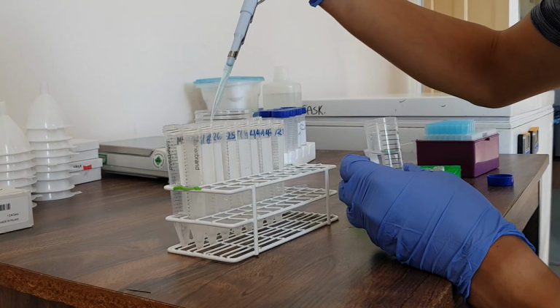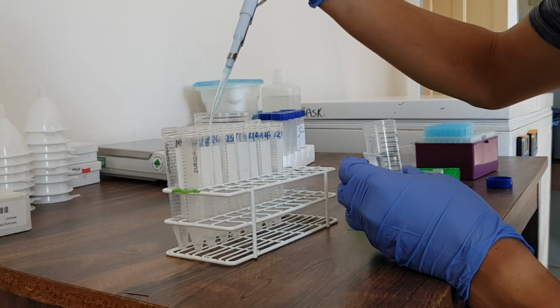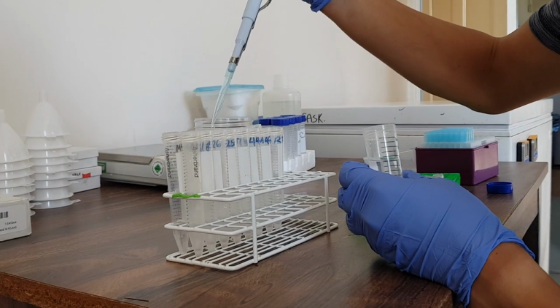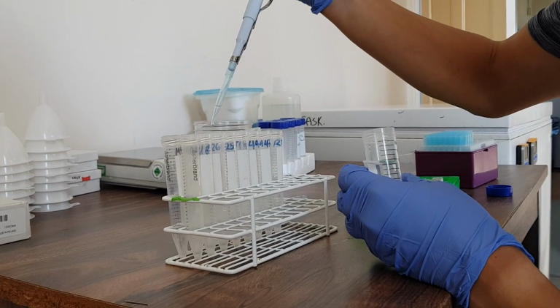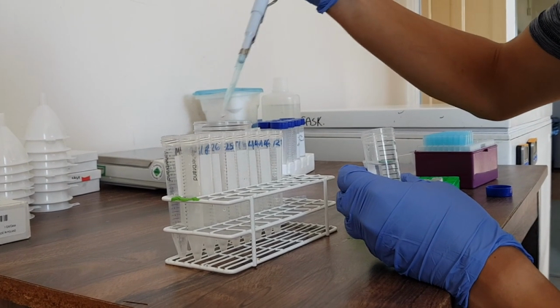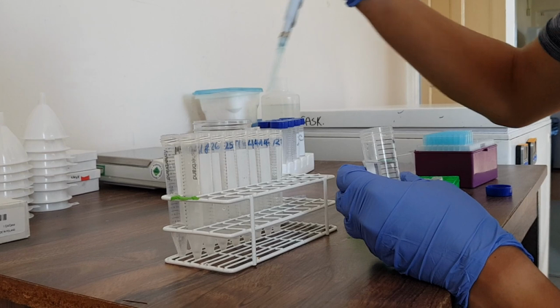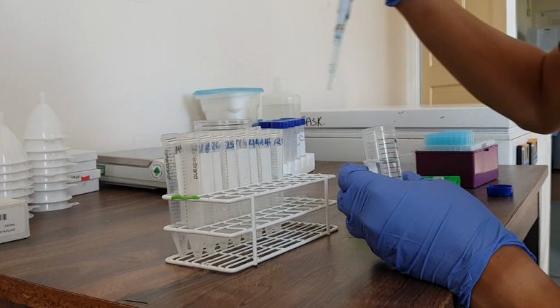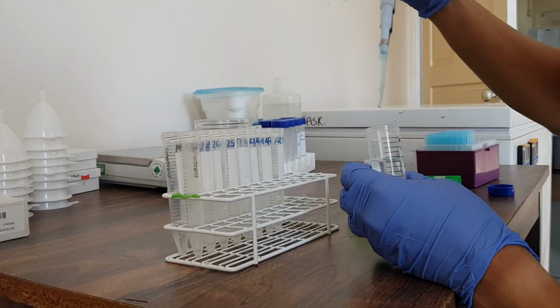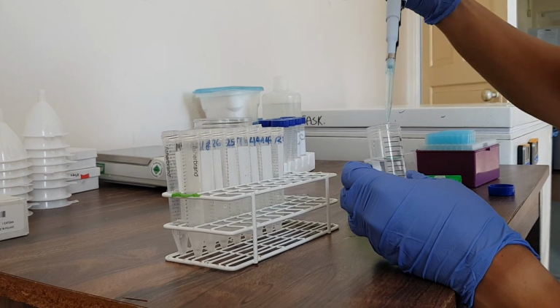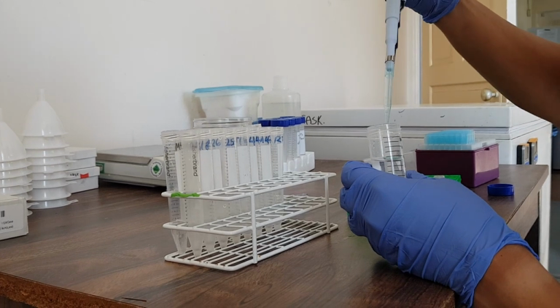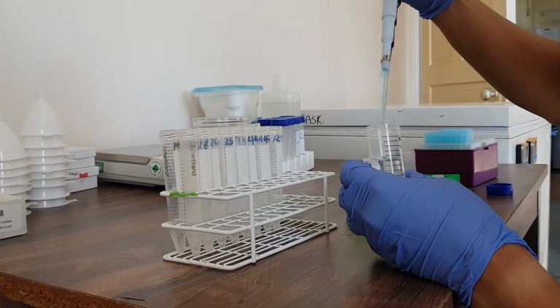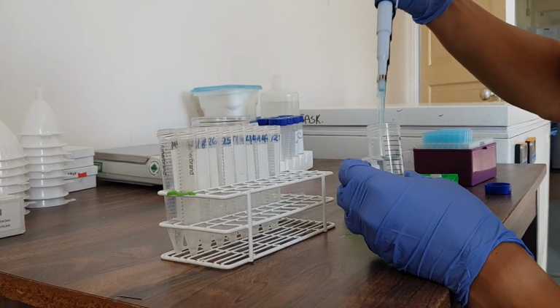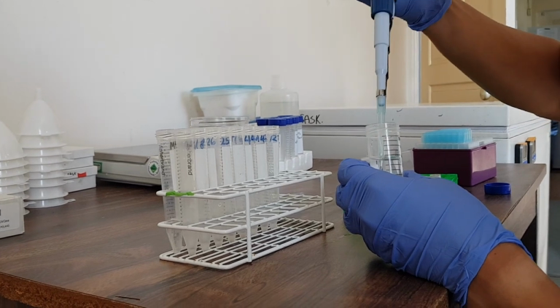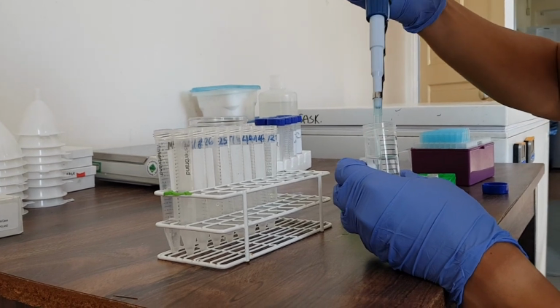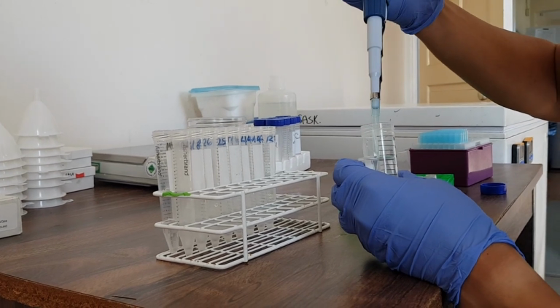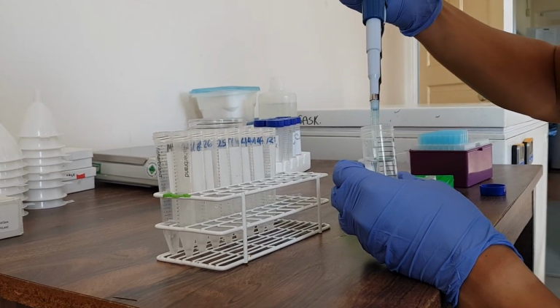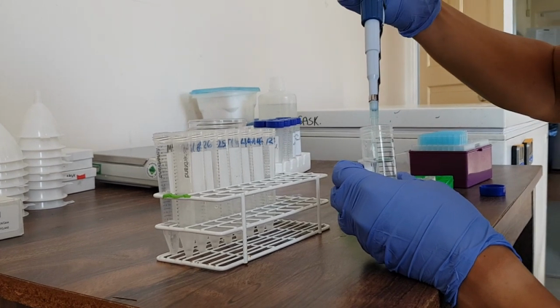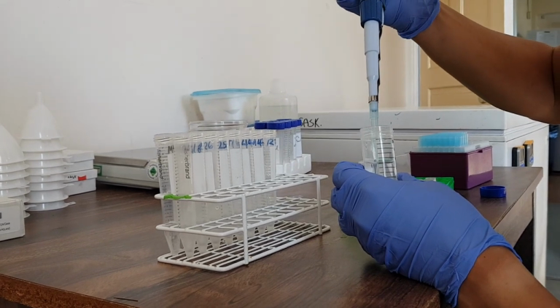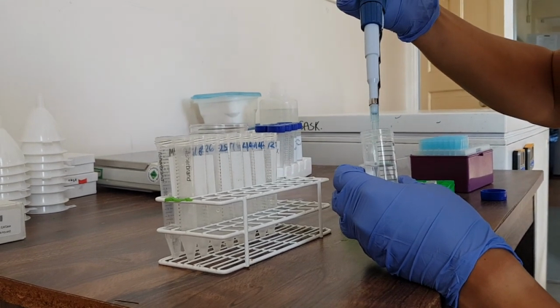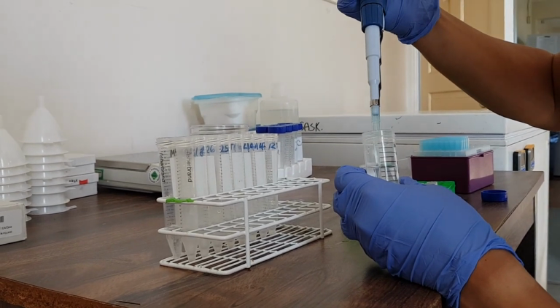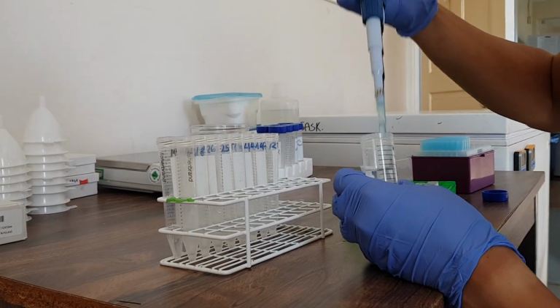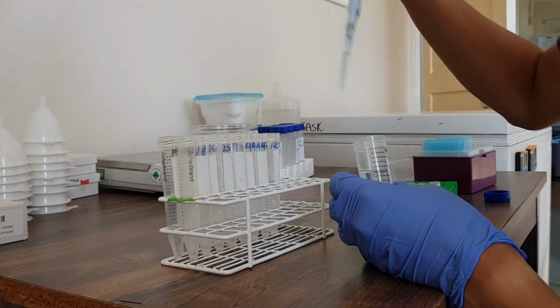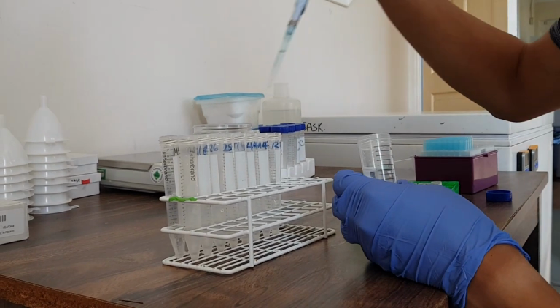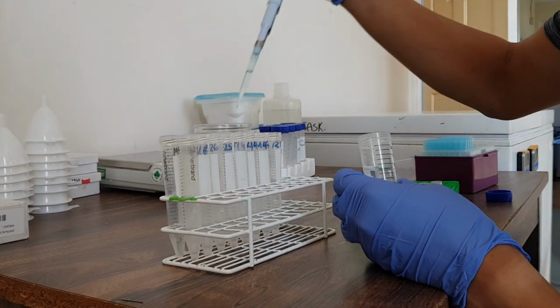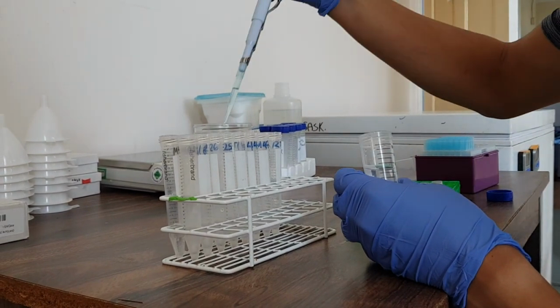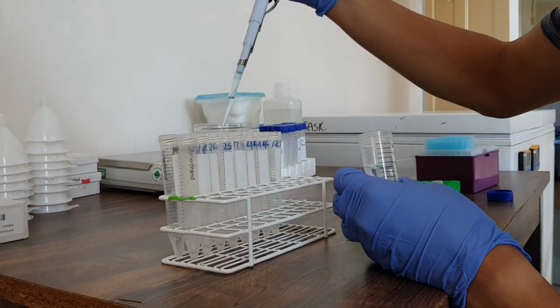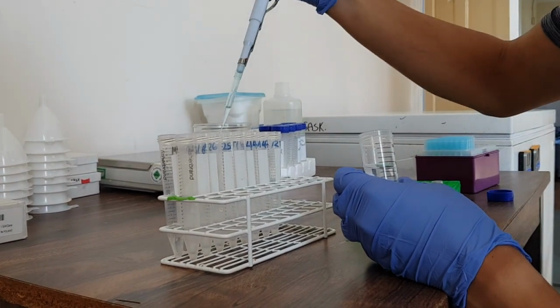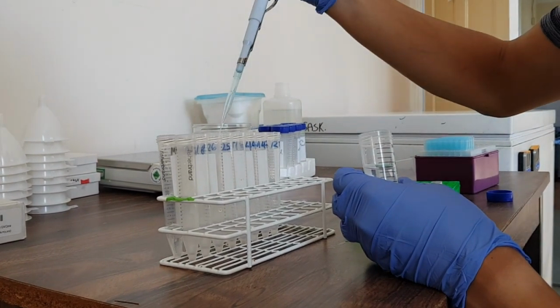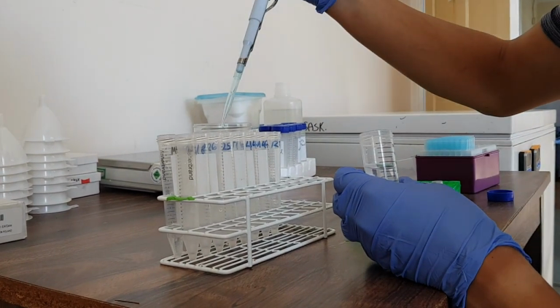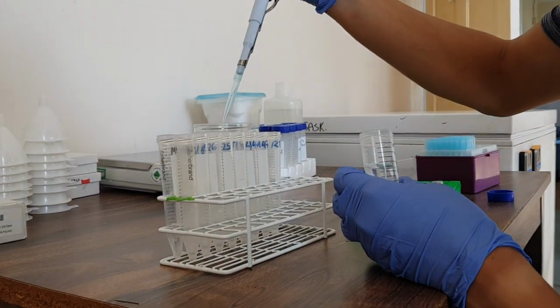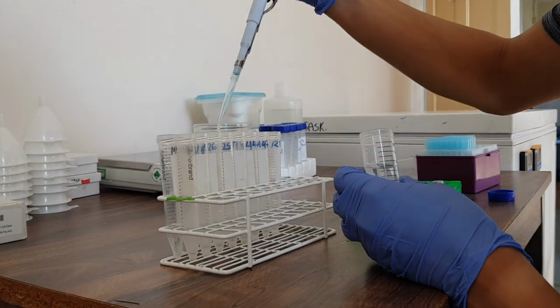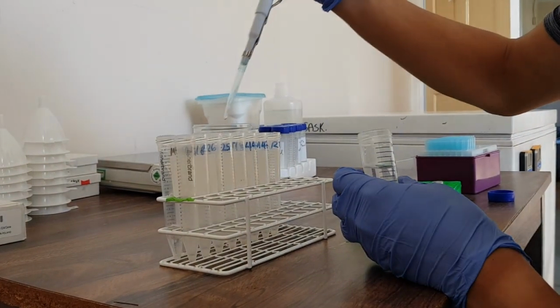The next thing we do is put ethanol into all of the worms to make them go to sleep.